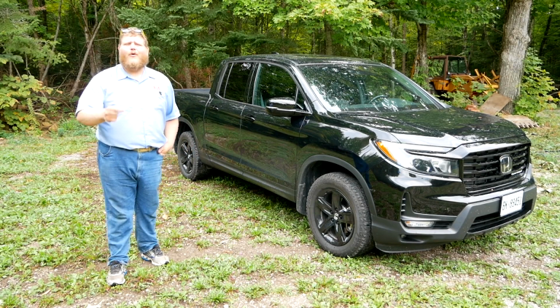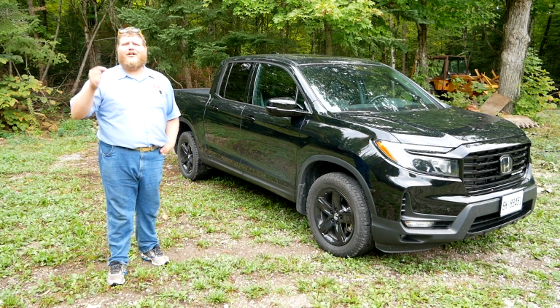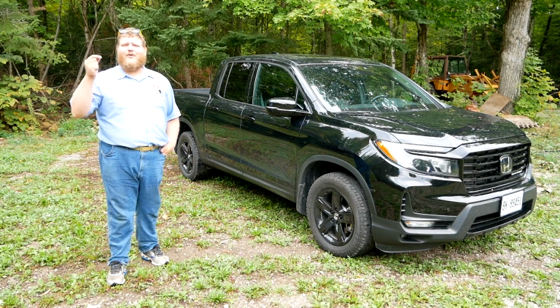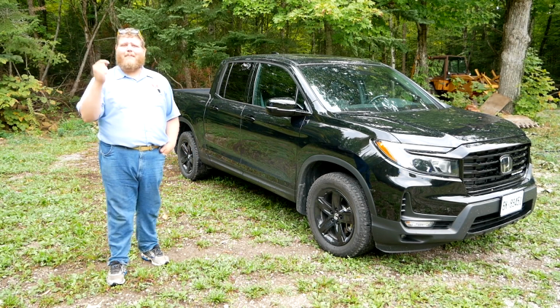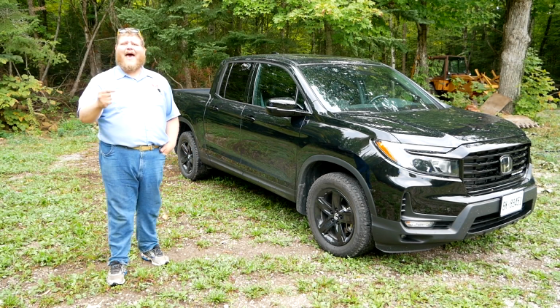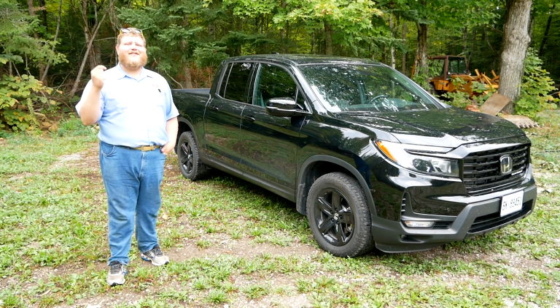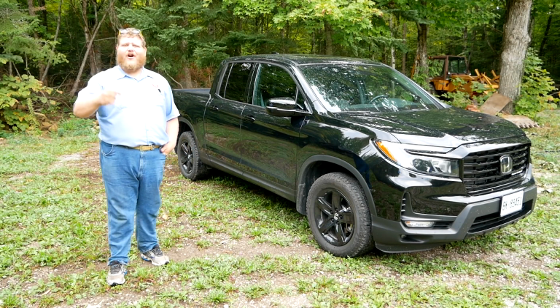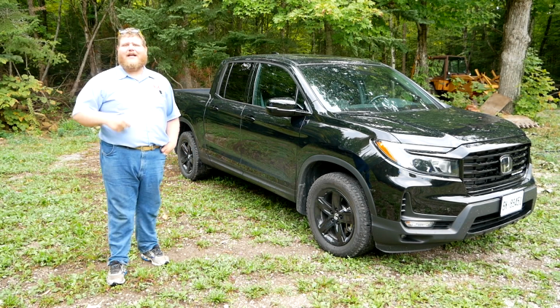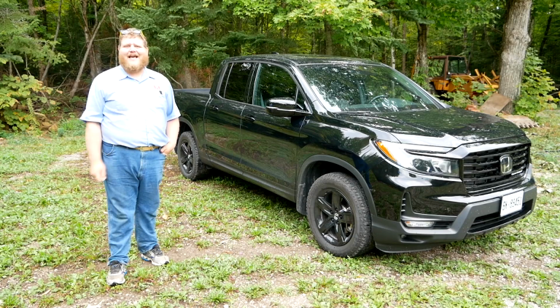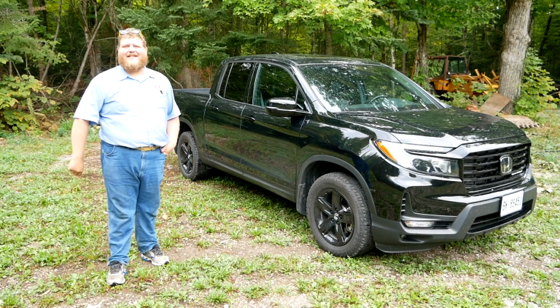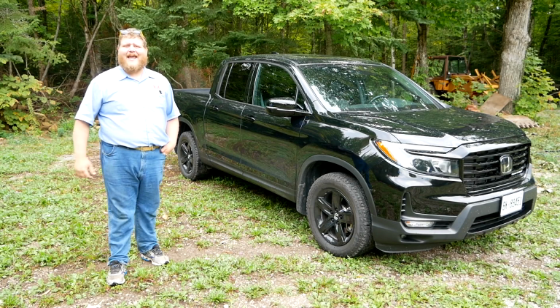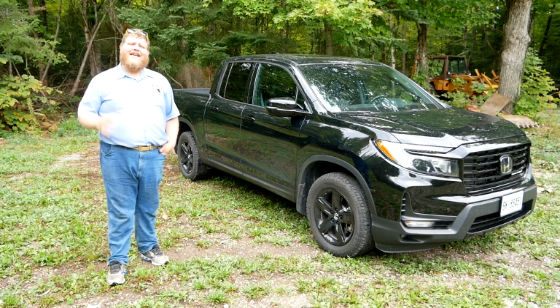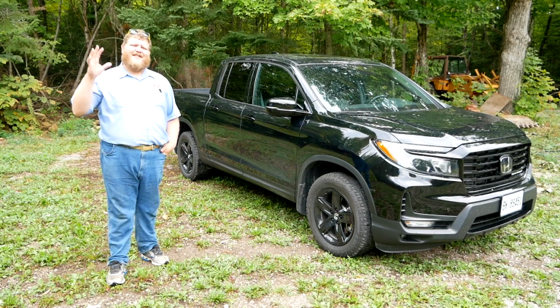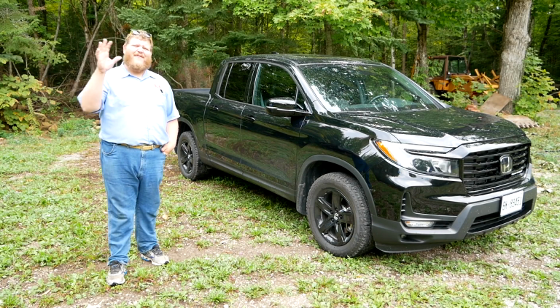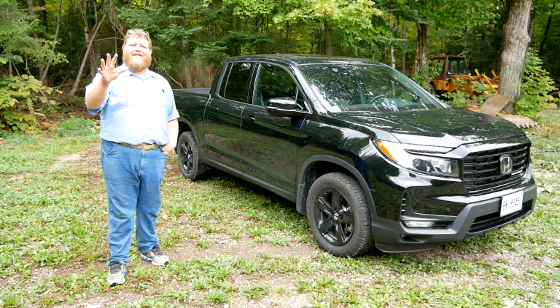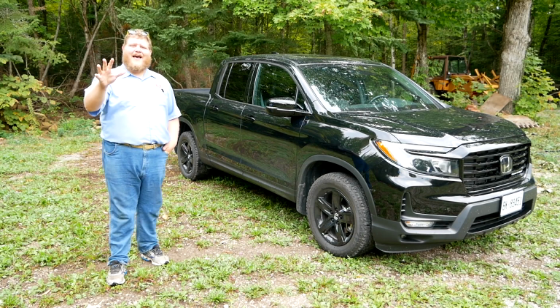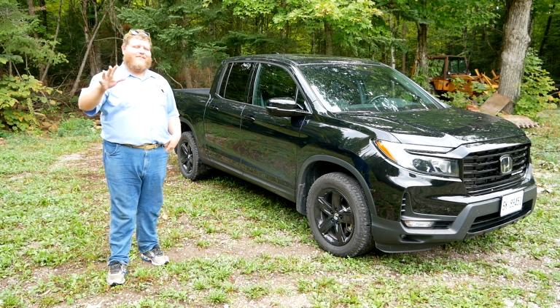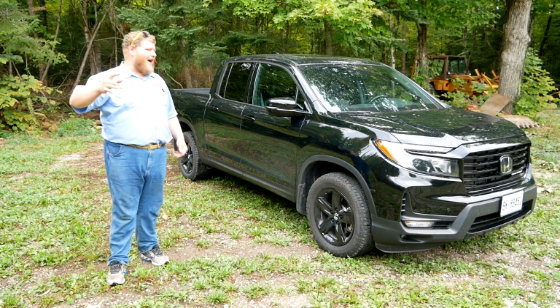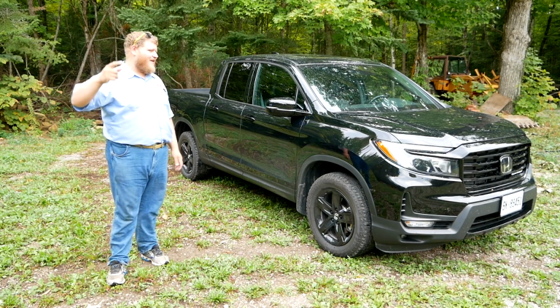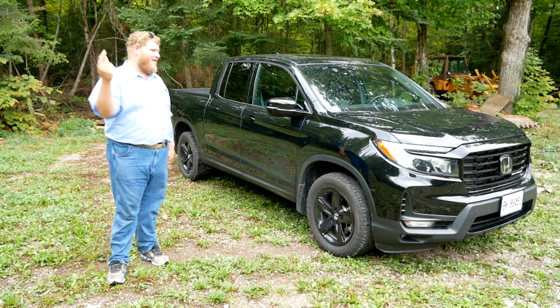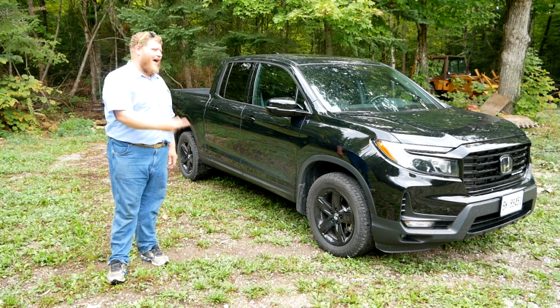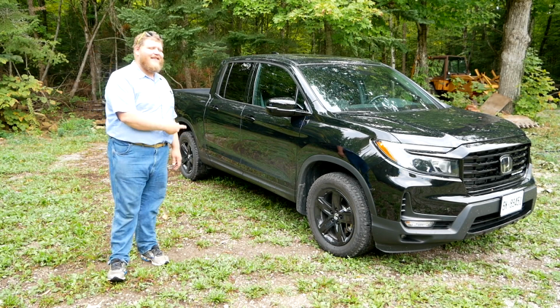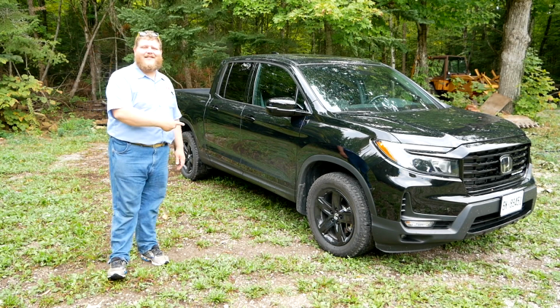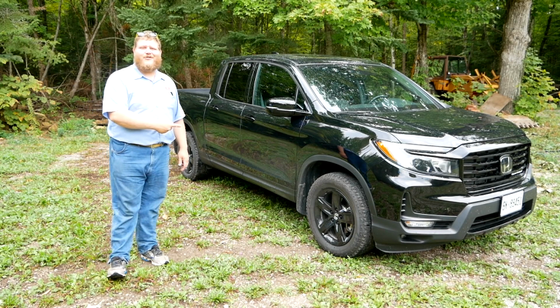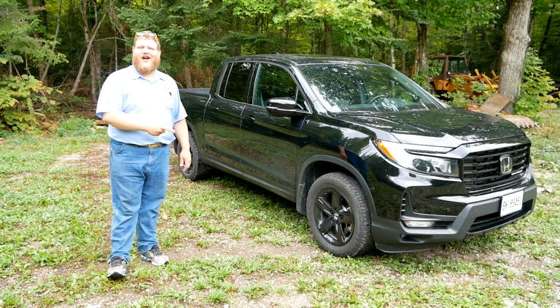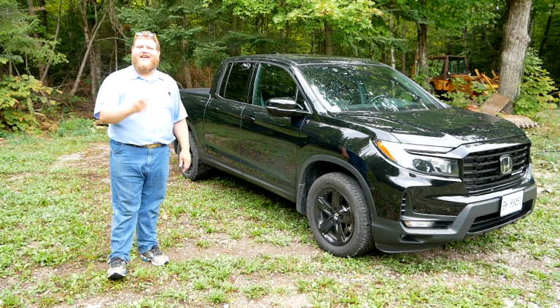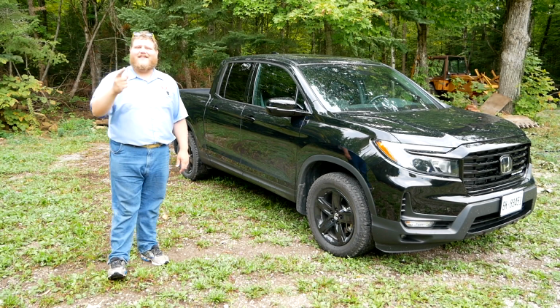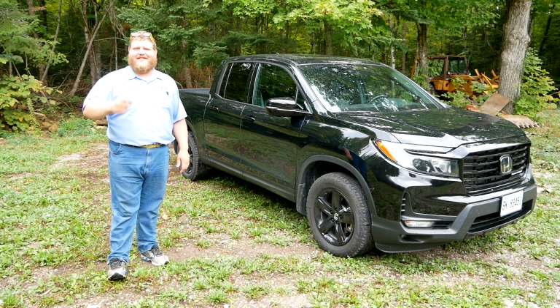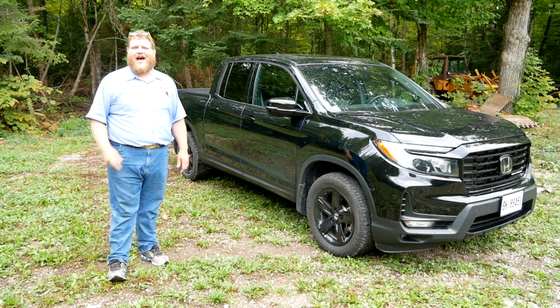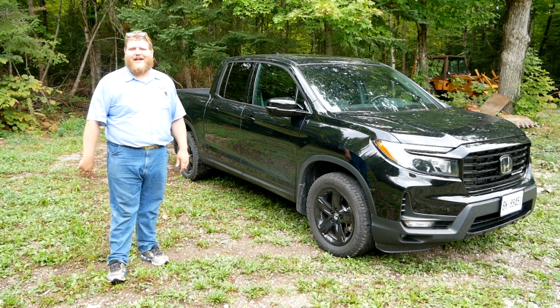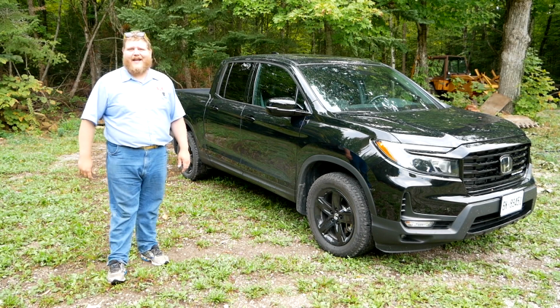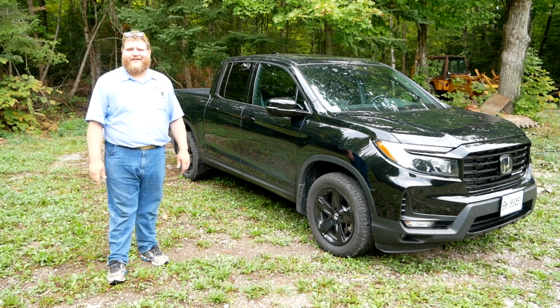We're going to do a max towing test today — that's 5,000 pounds behind this little truck — to see how it handles.